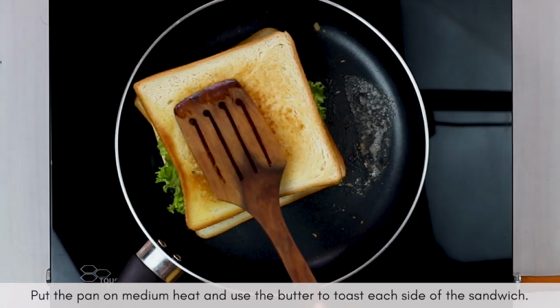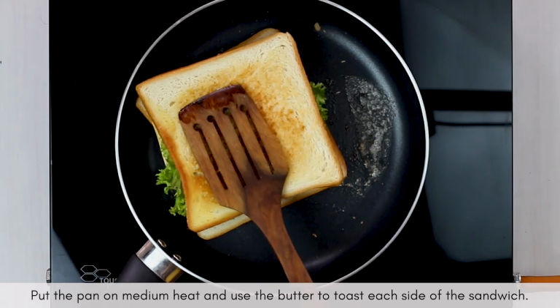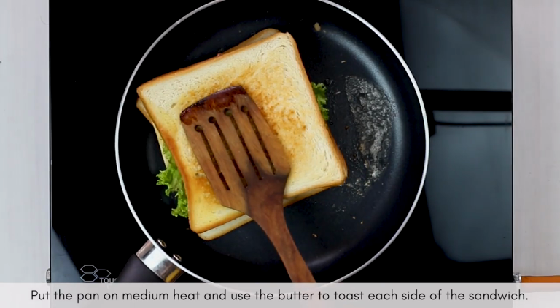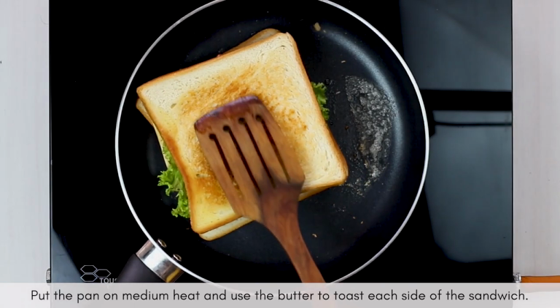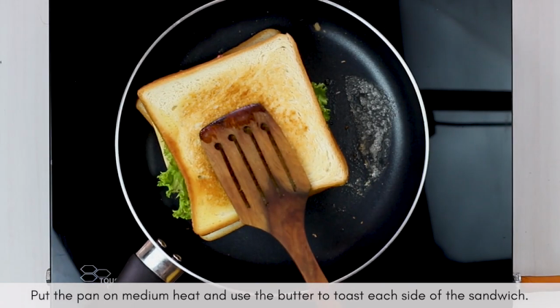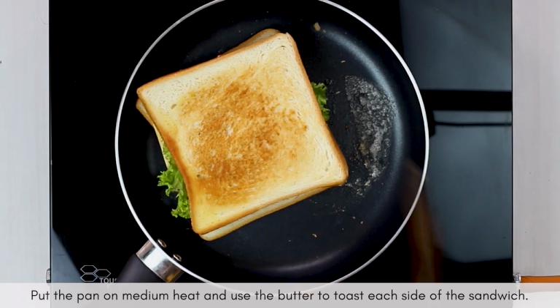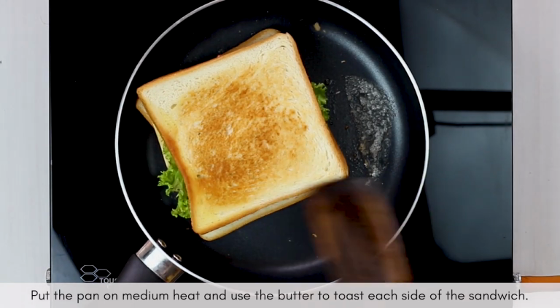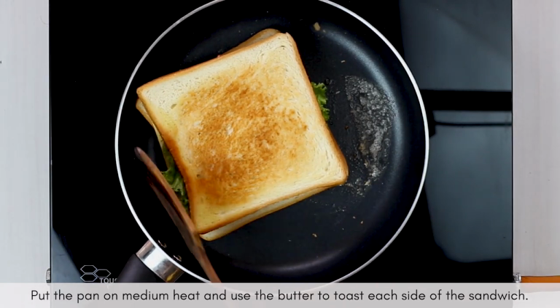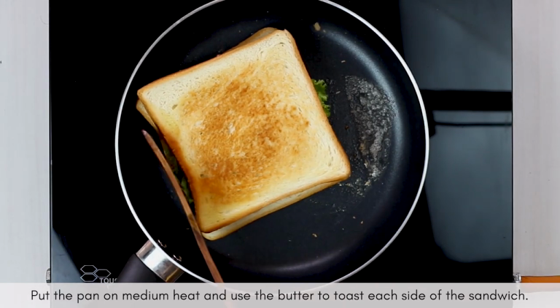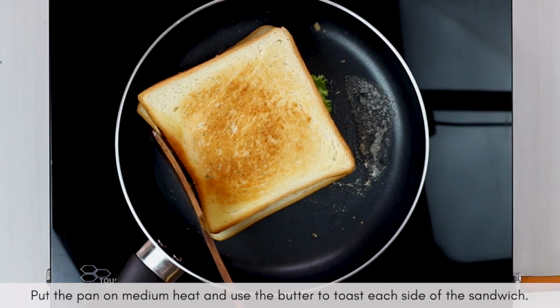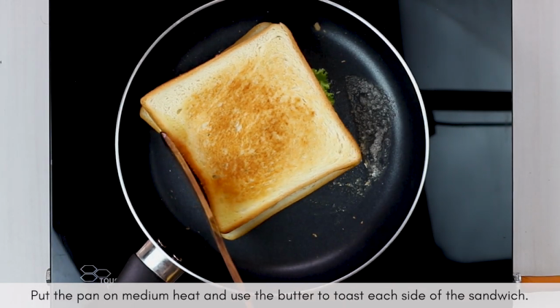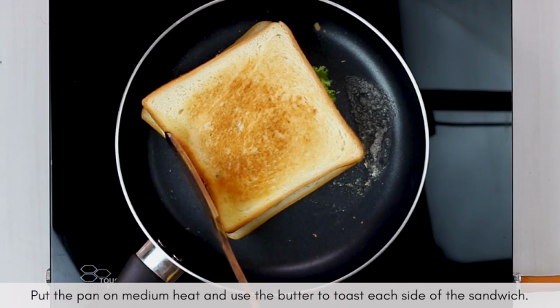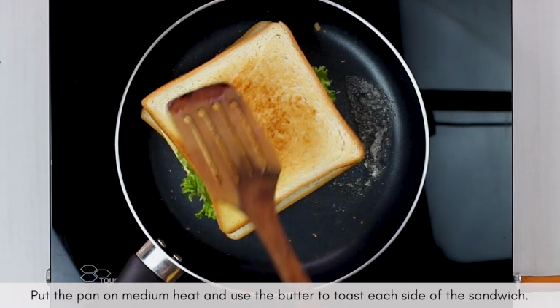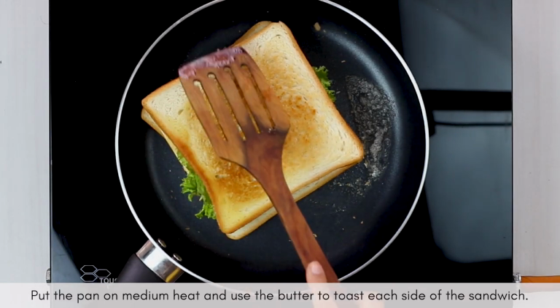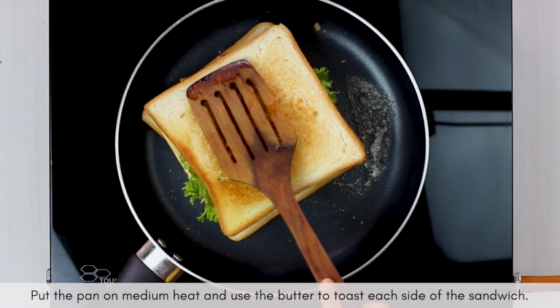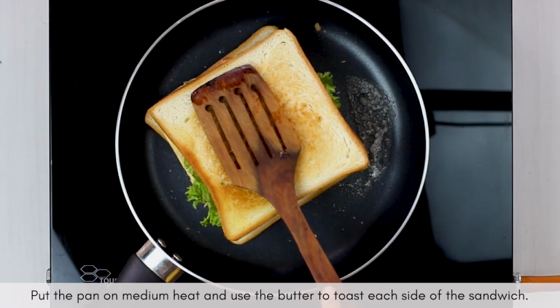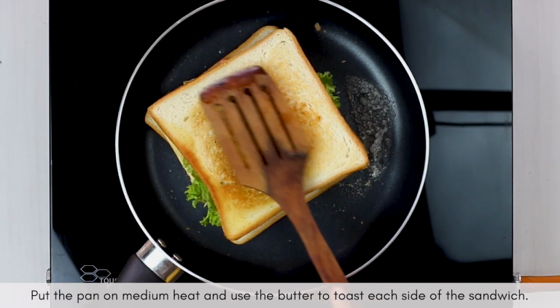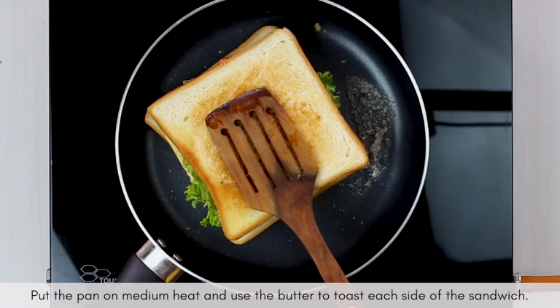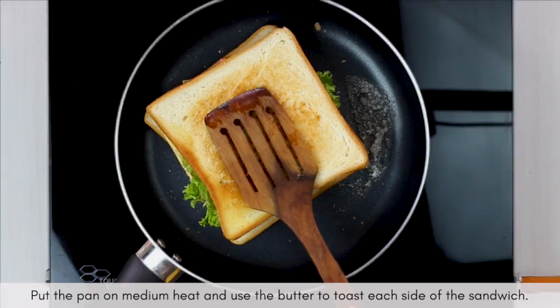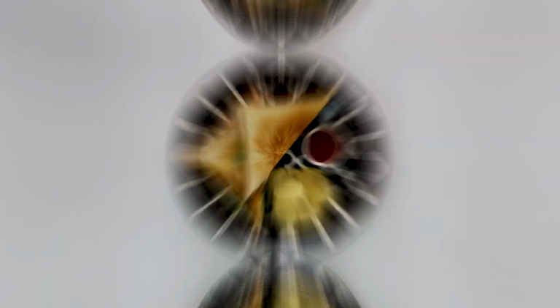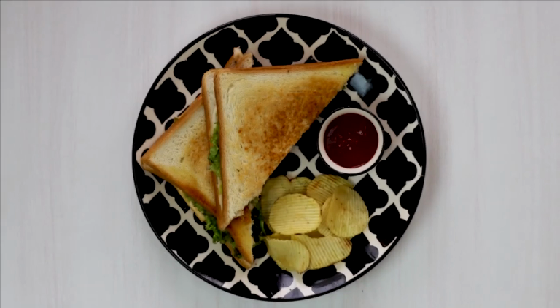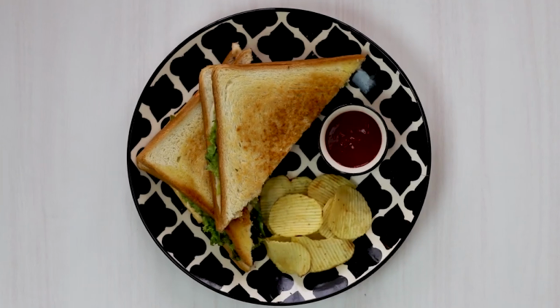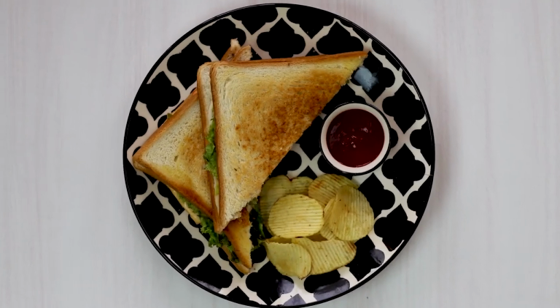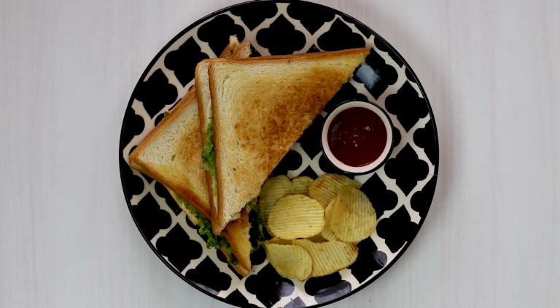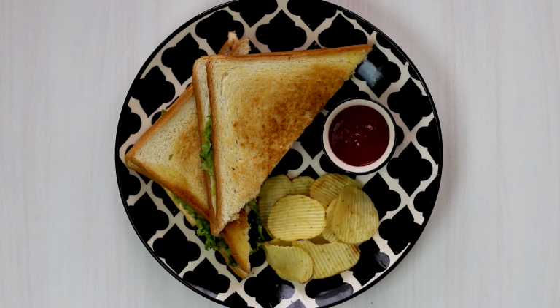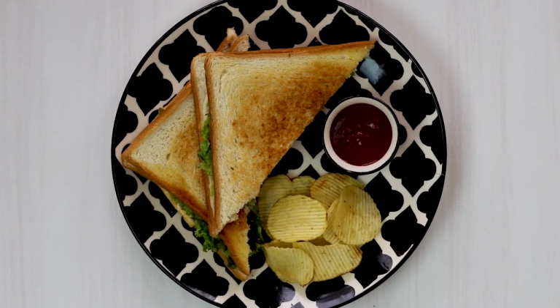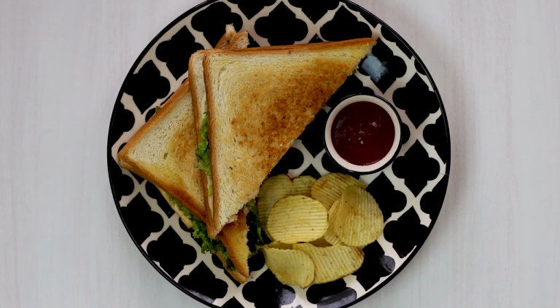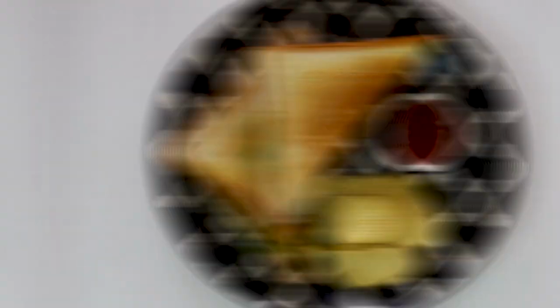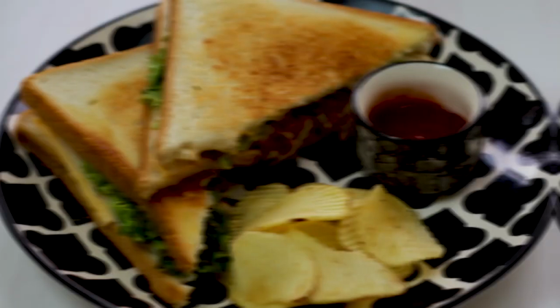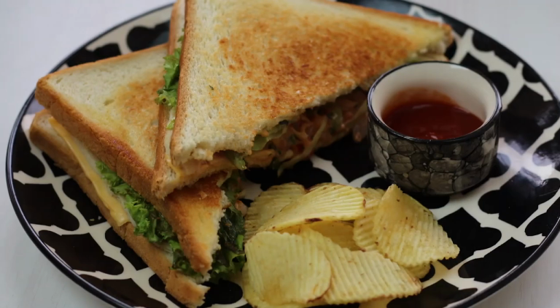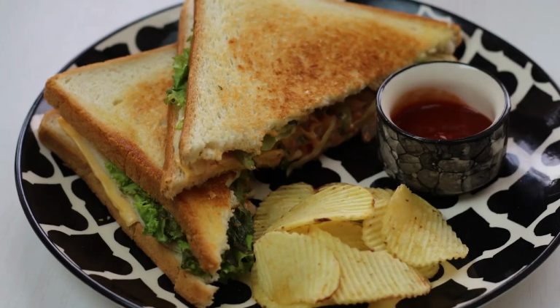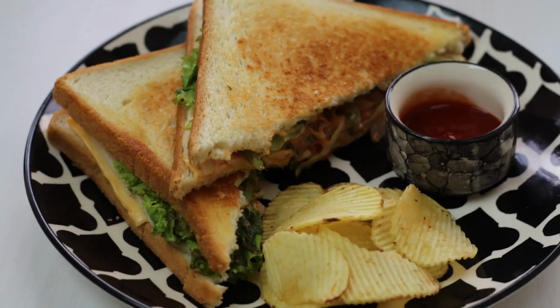And you are done! Your delicious chicken ham and cheese sandwiches are ready to be served along with ketchup.